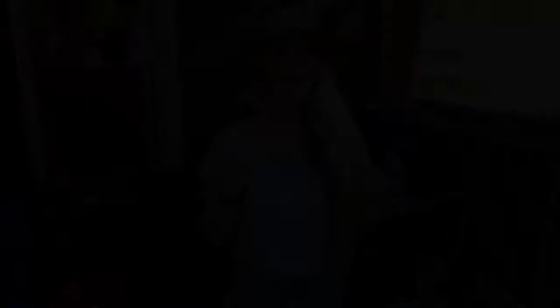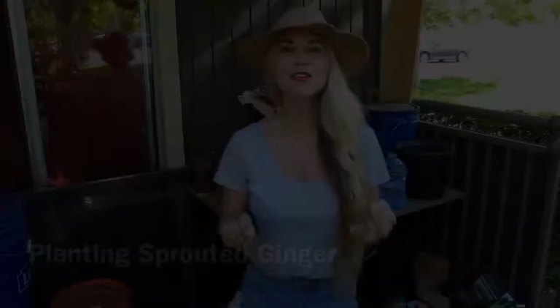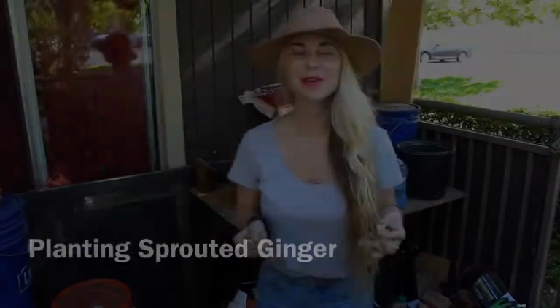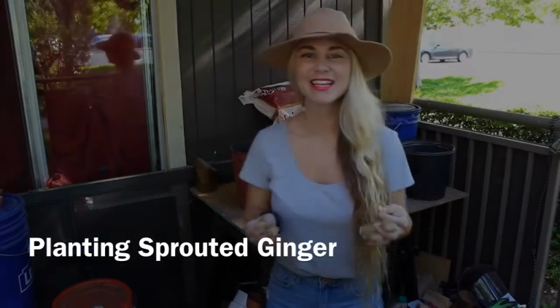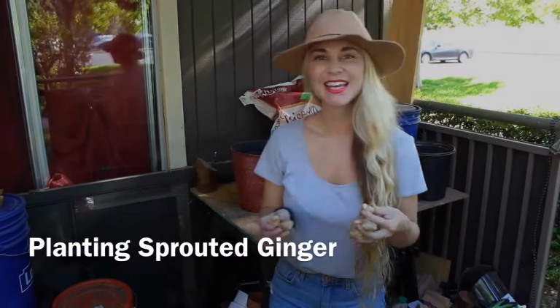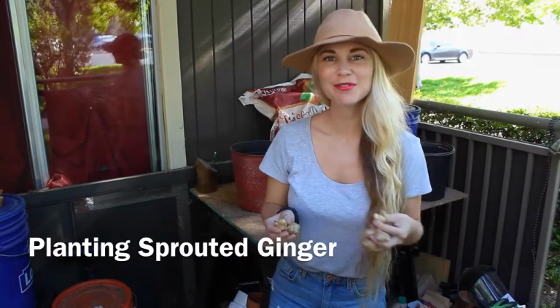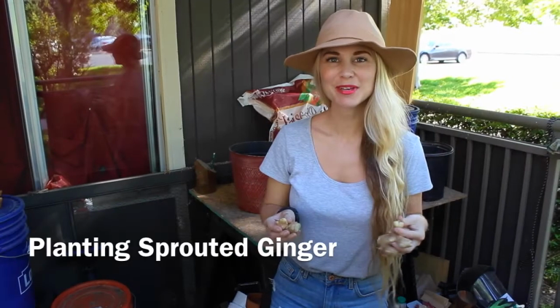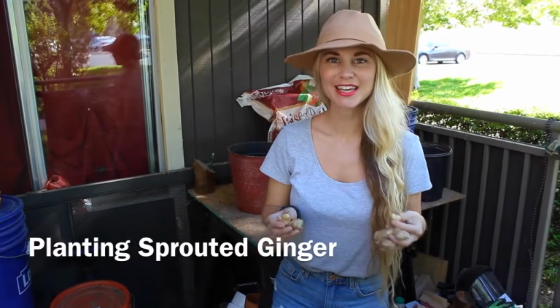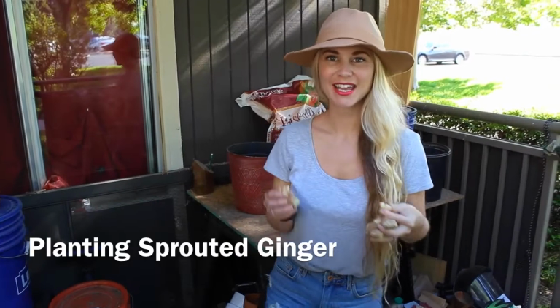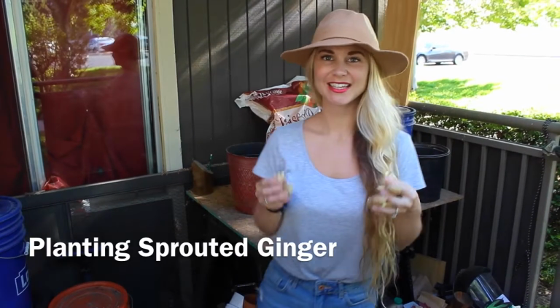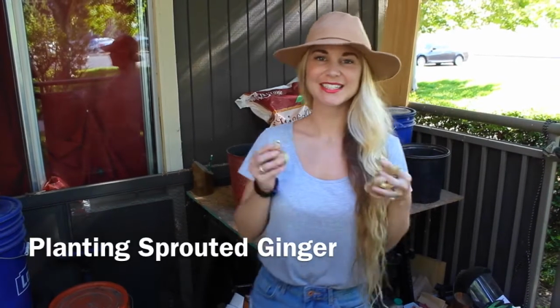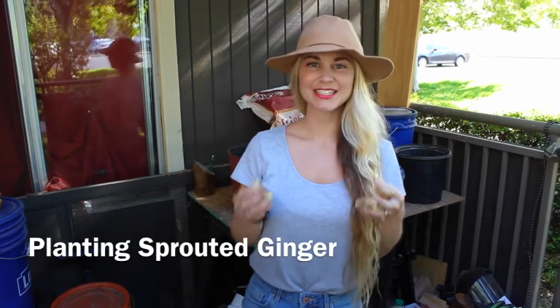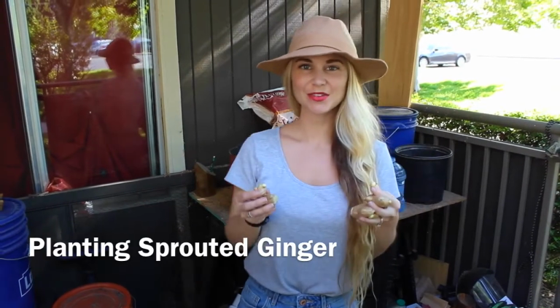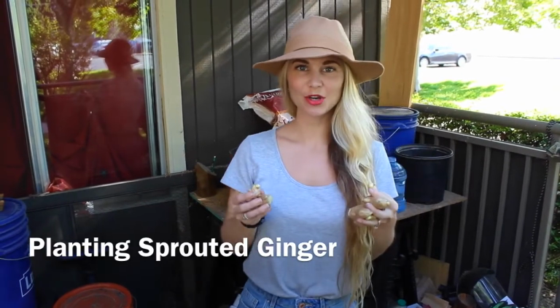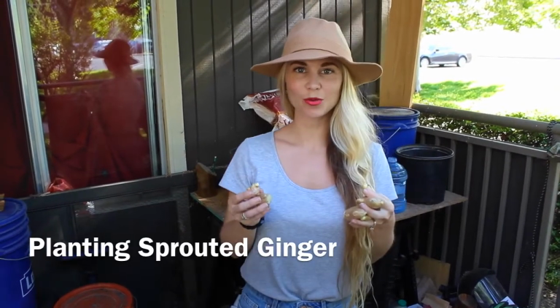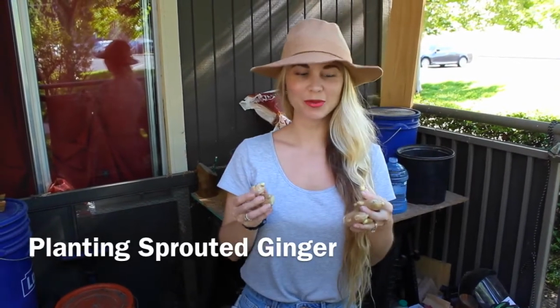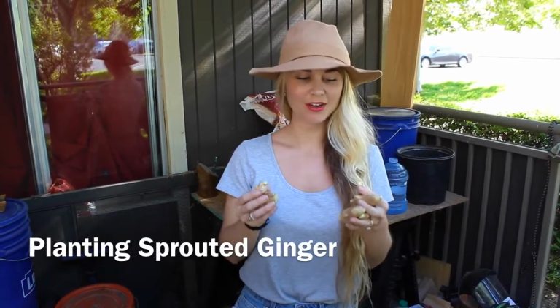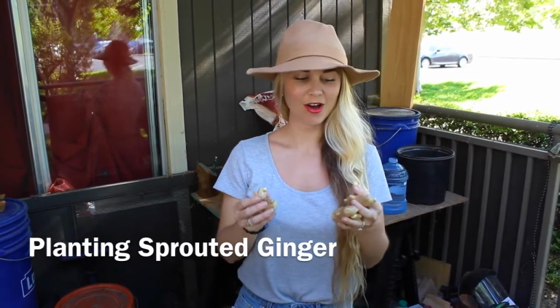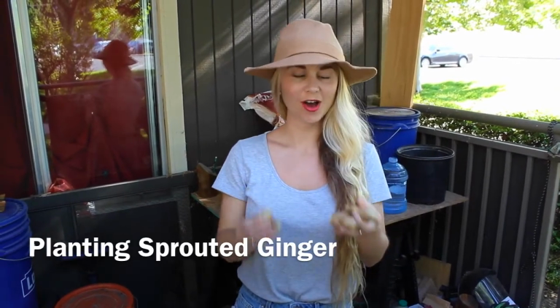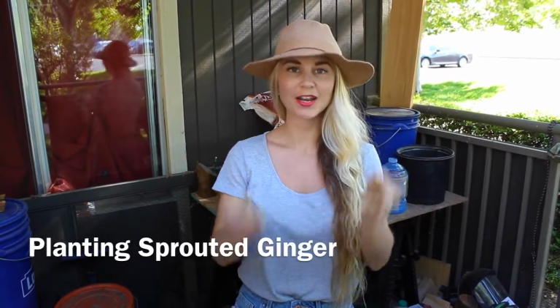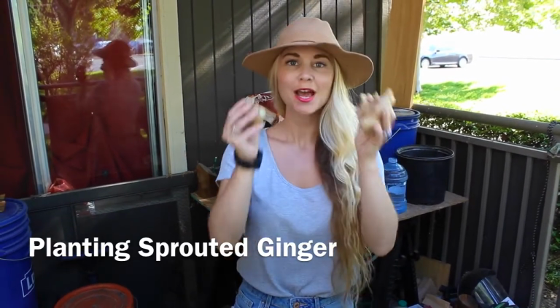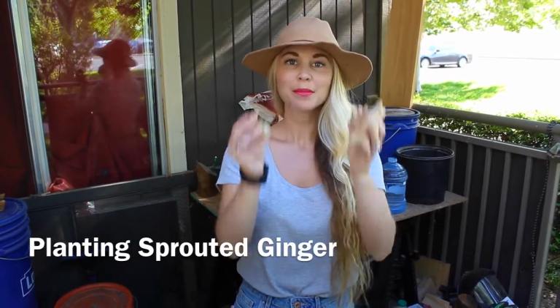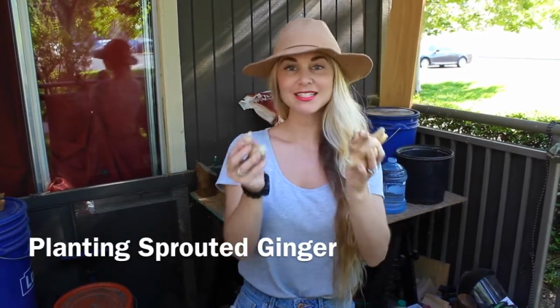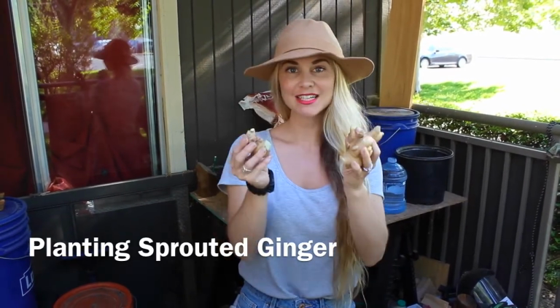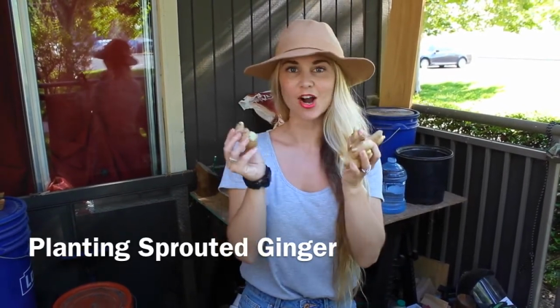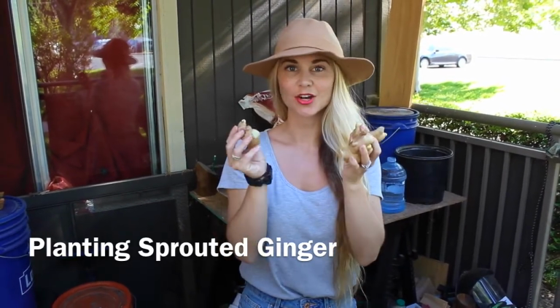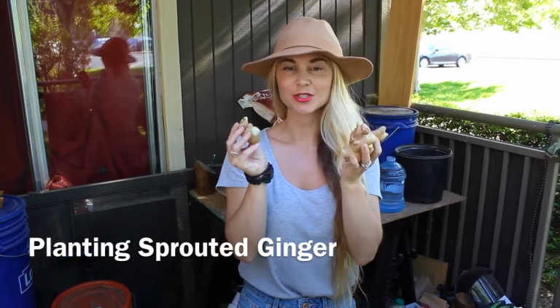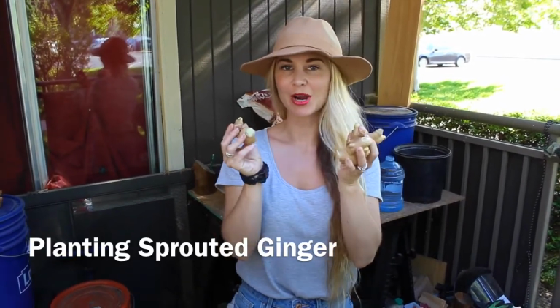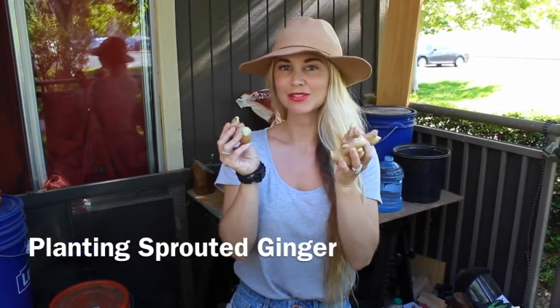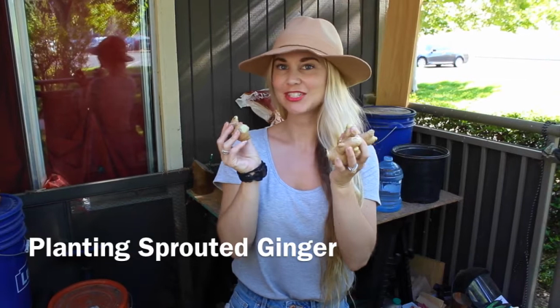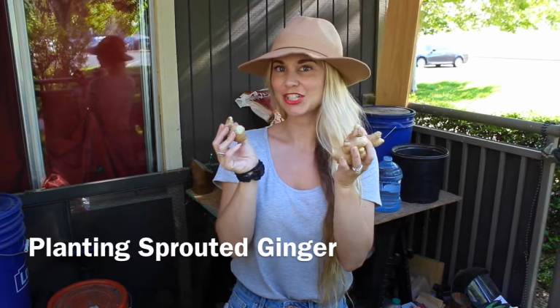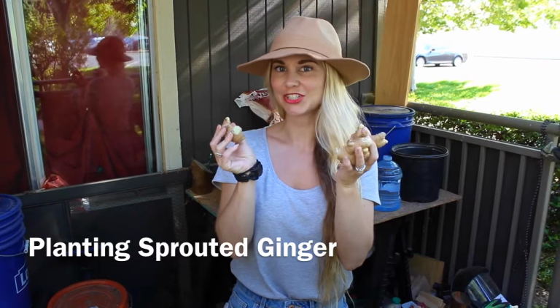Hi everybody and thank you for picking Kaylee. Today's video will be on planting our sprouted ginger.